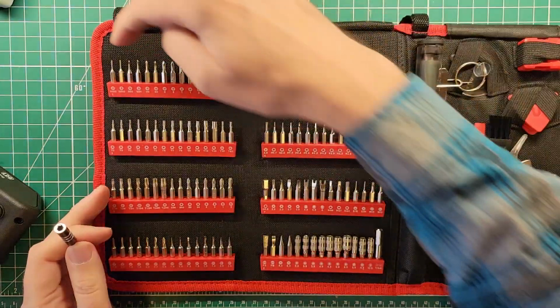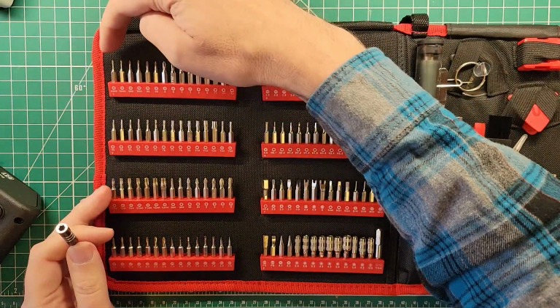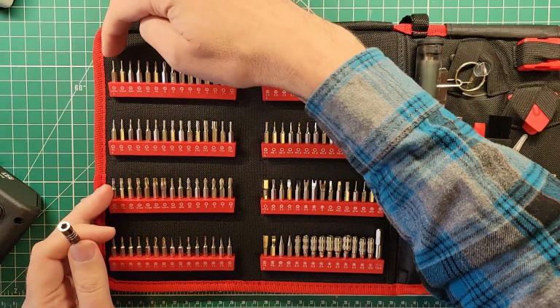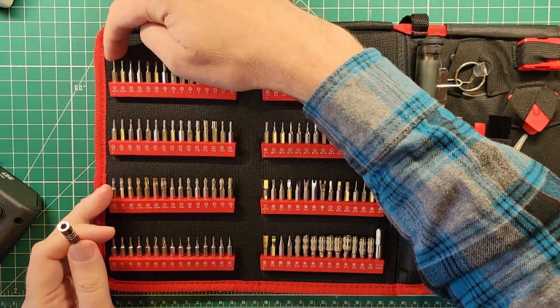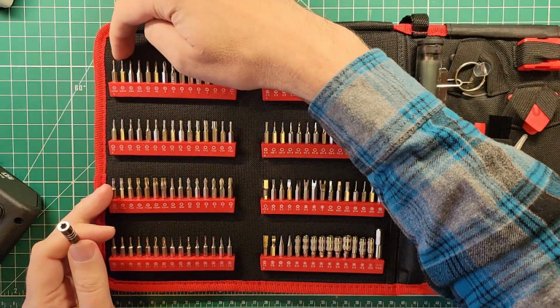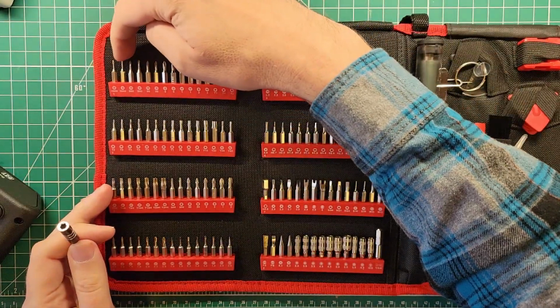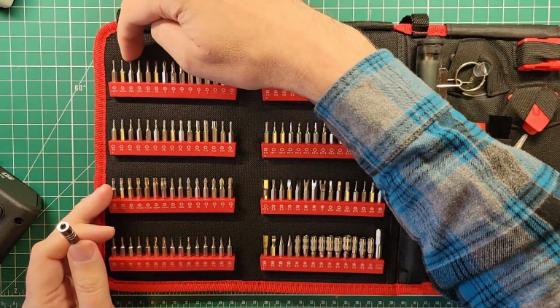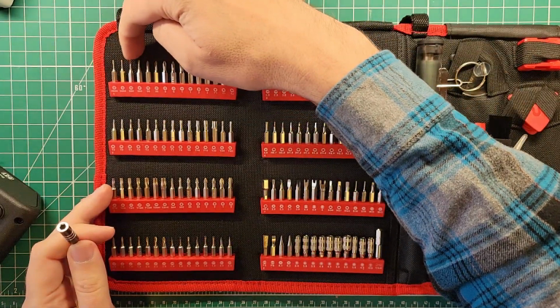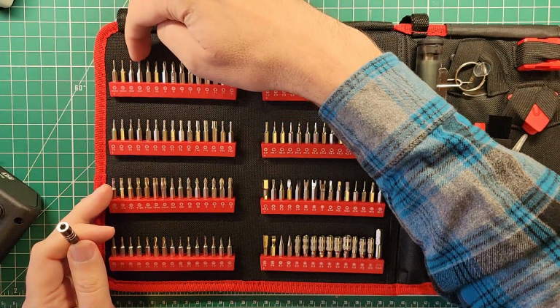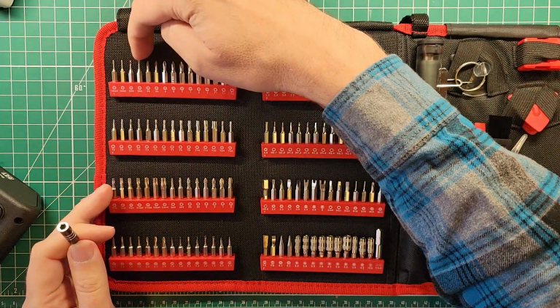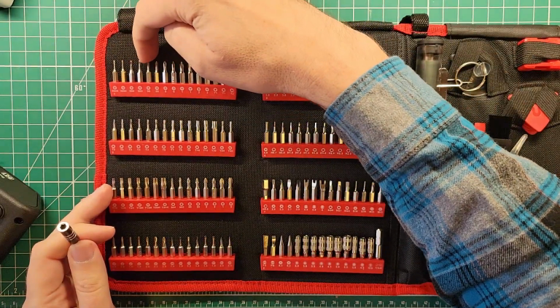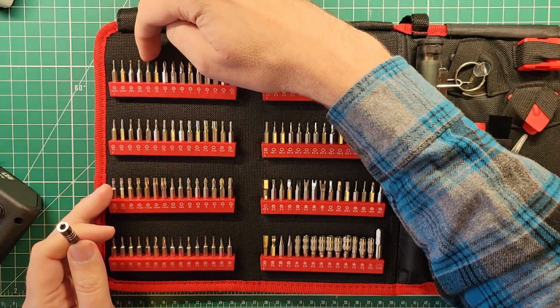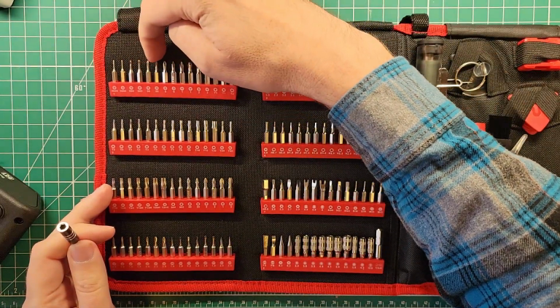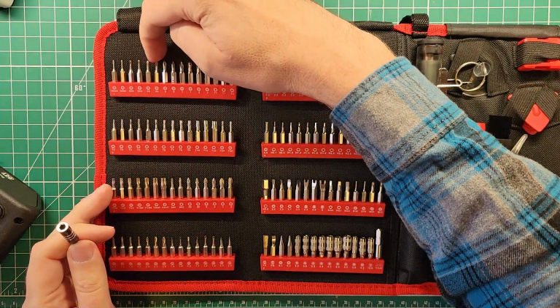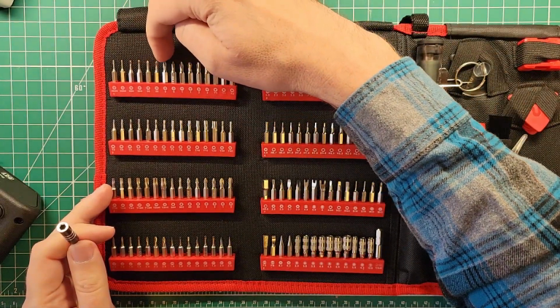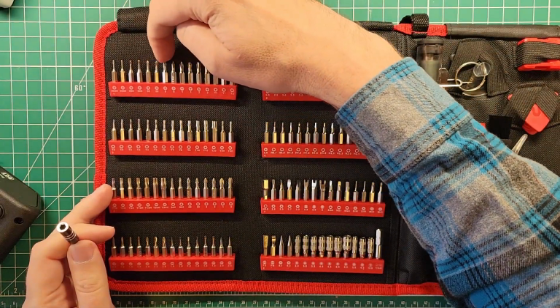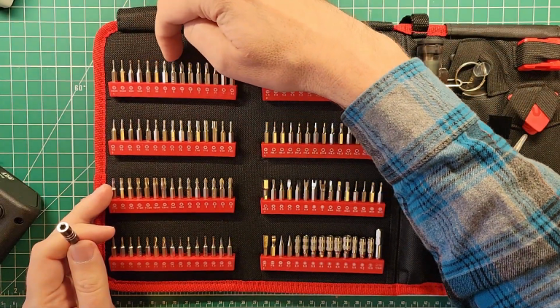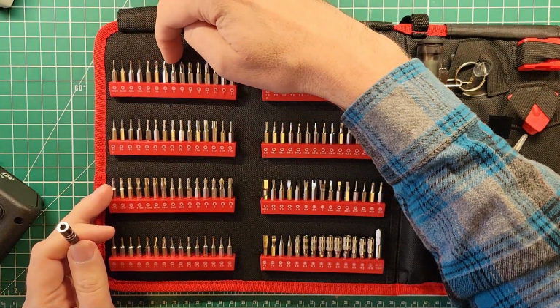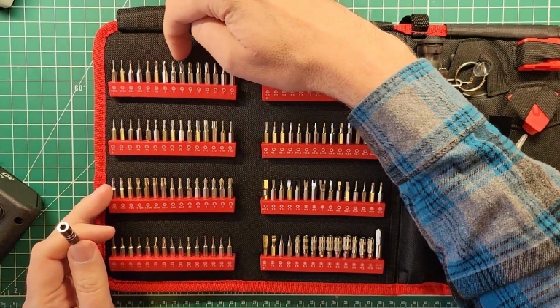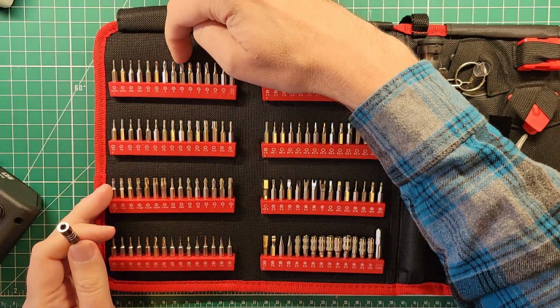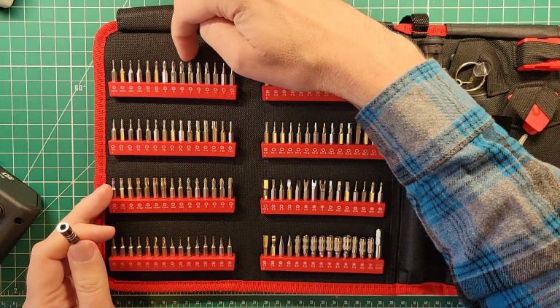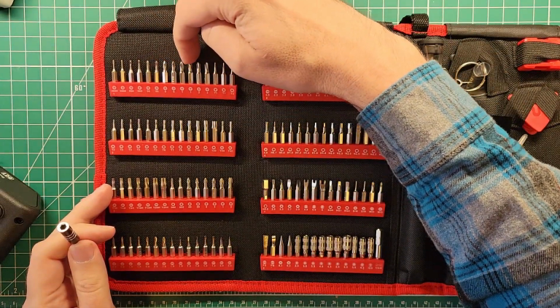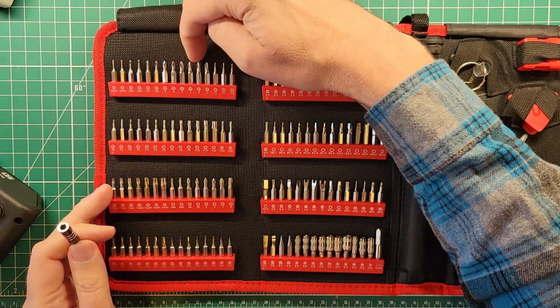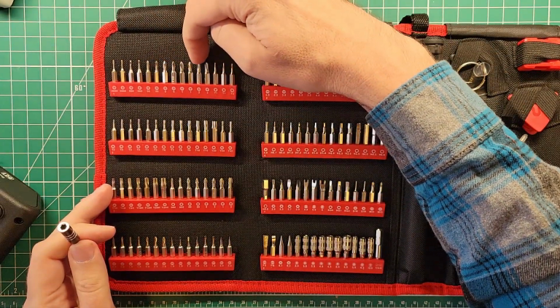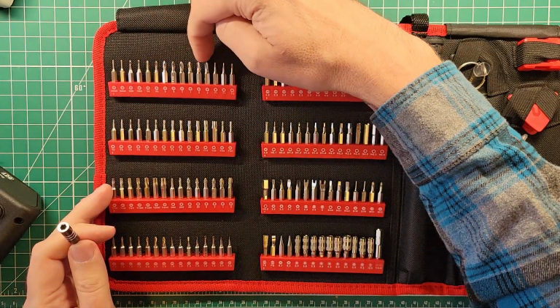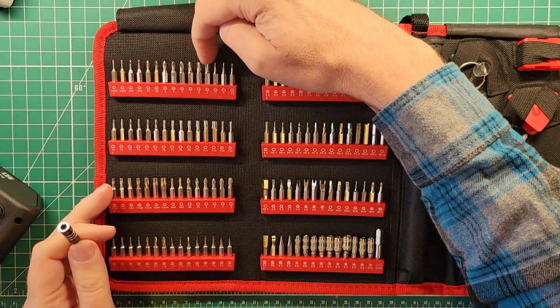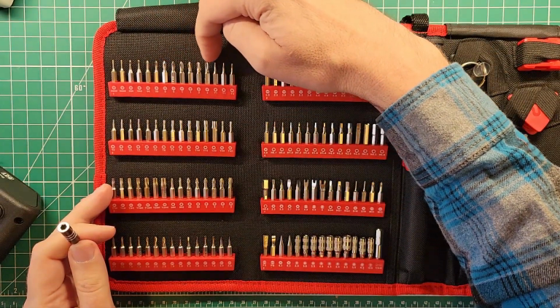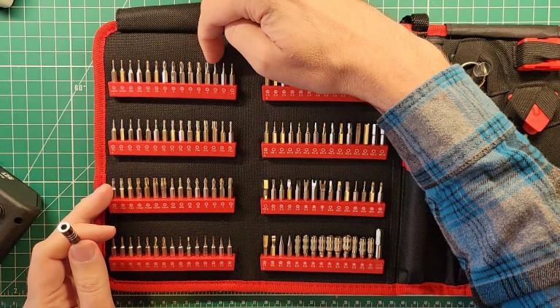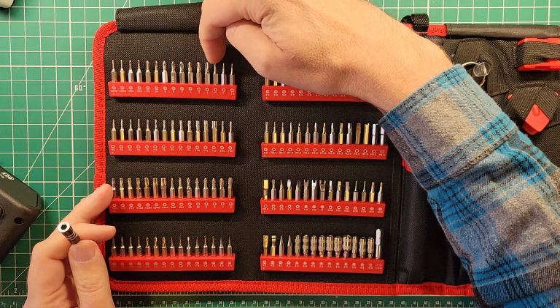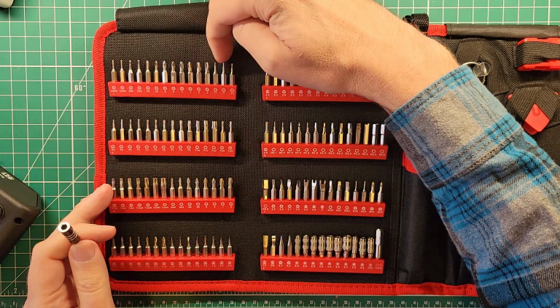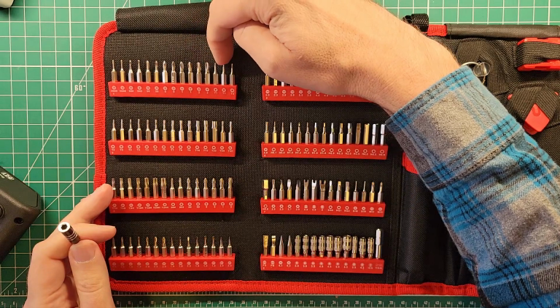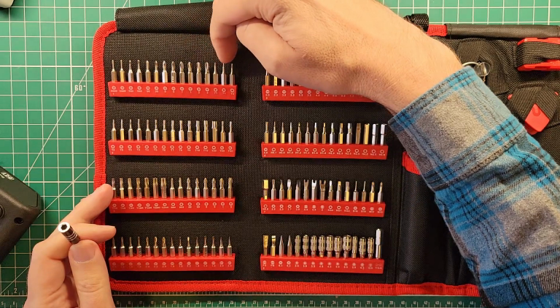So counting: 1, 2, 3, 4, 5, 6, 7, 8, 9, 10, 11, 12, 13, 14, 15 — fifteen rows.